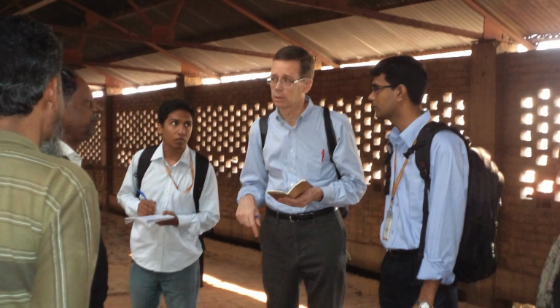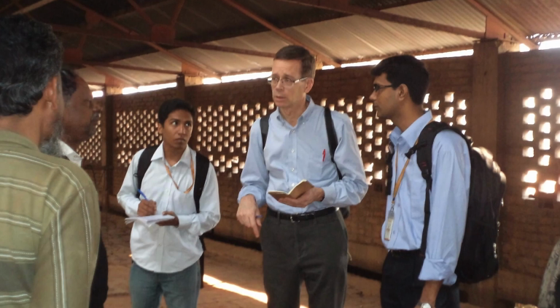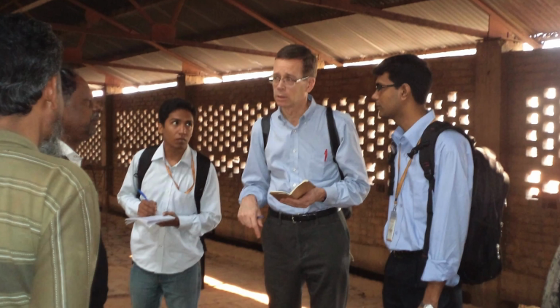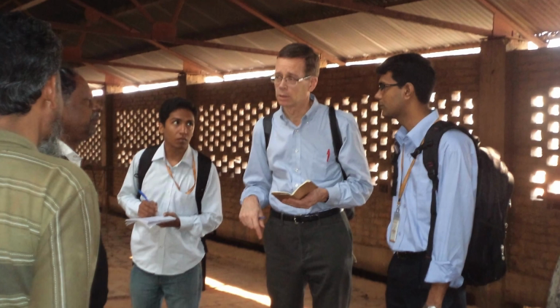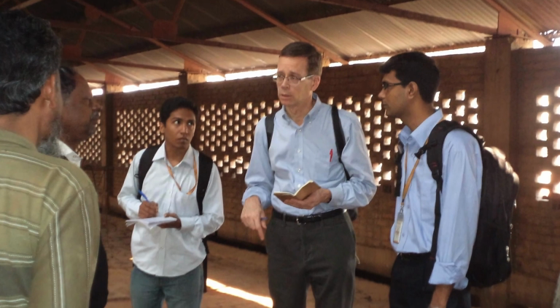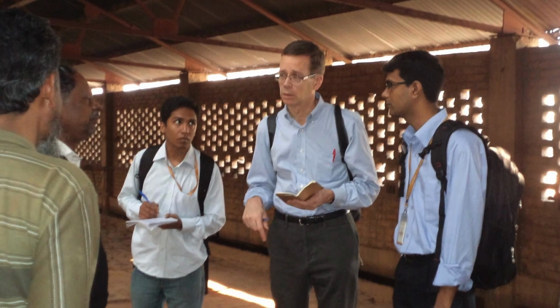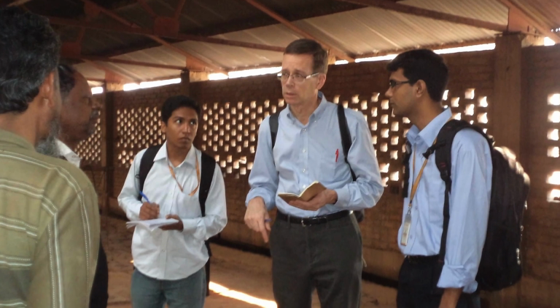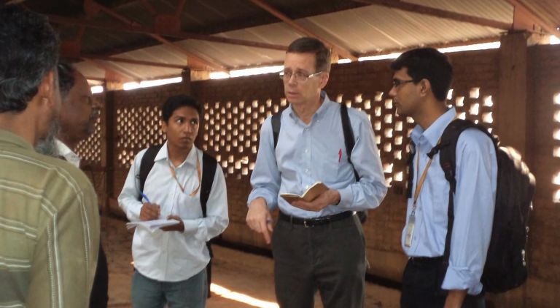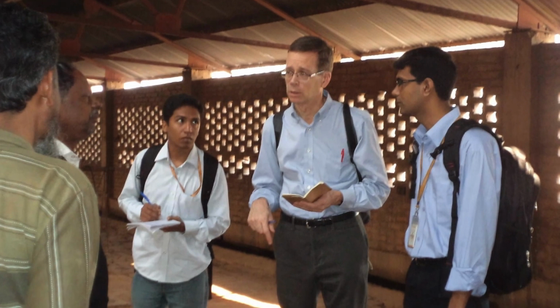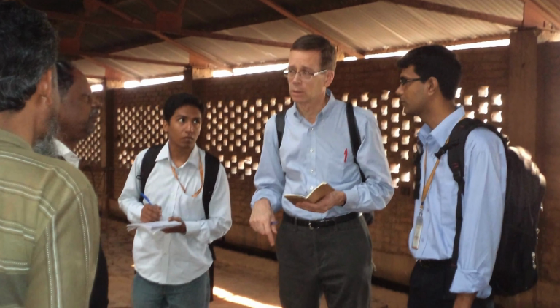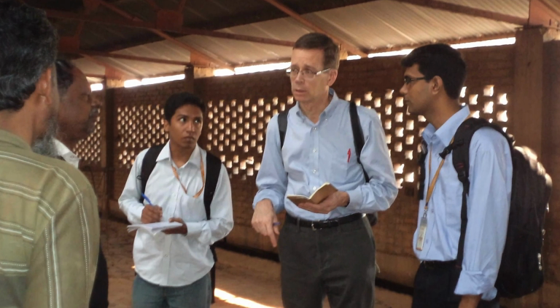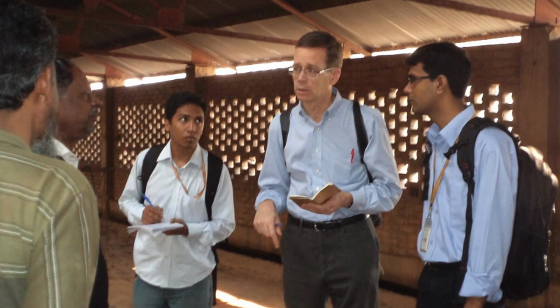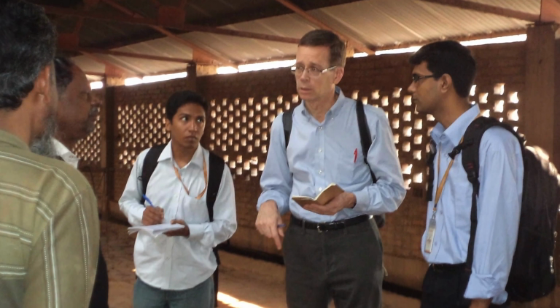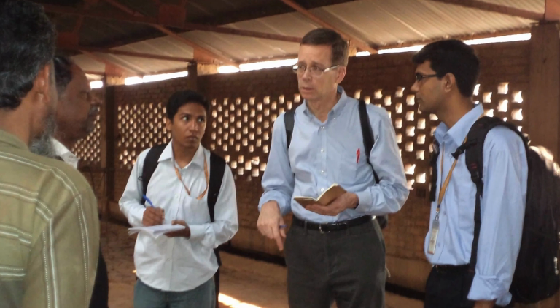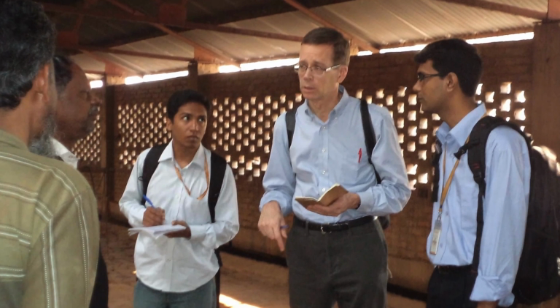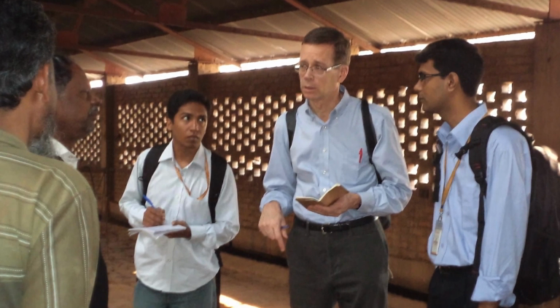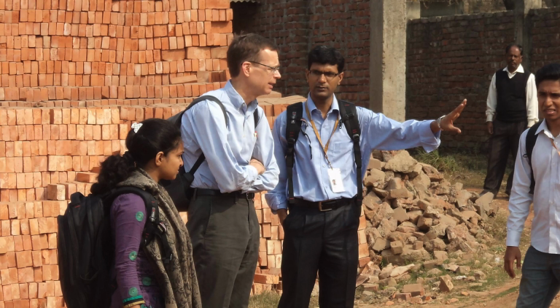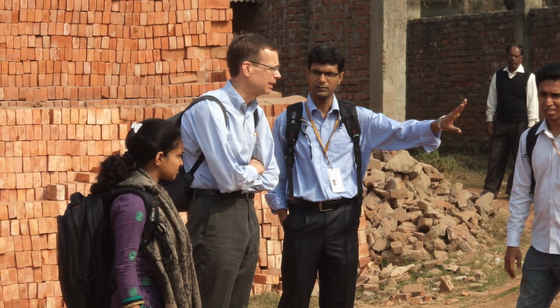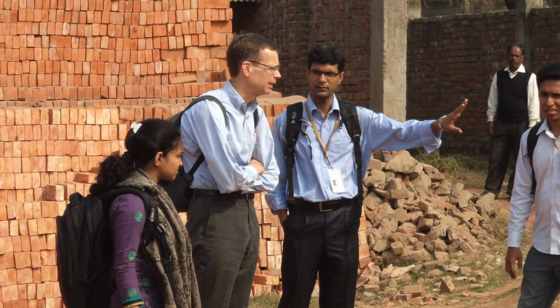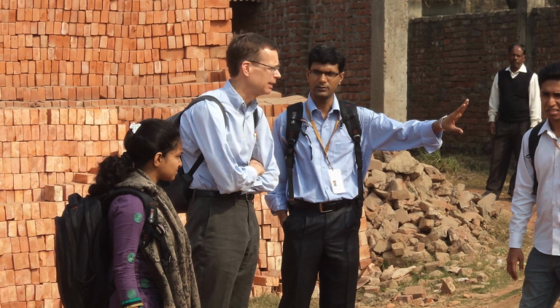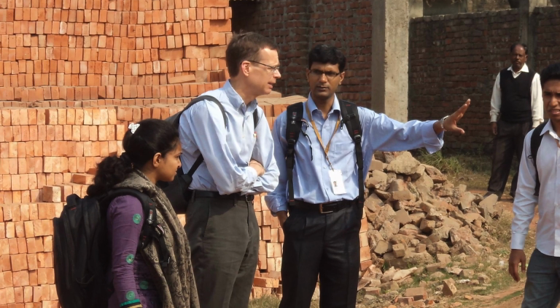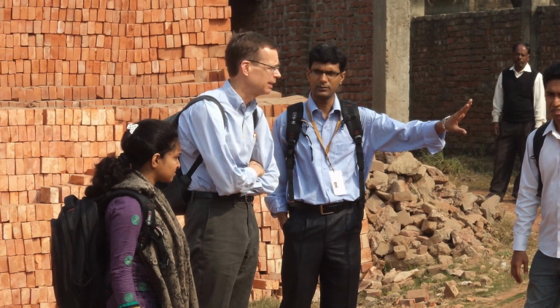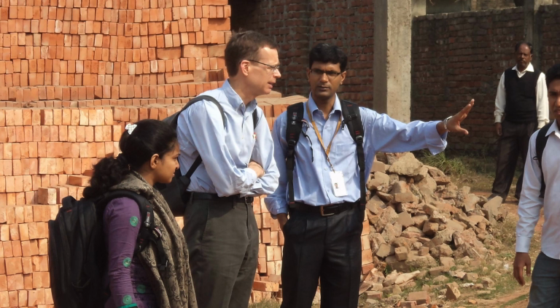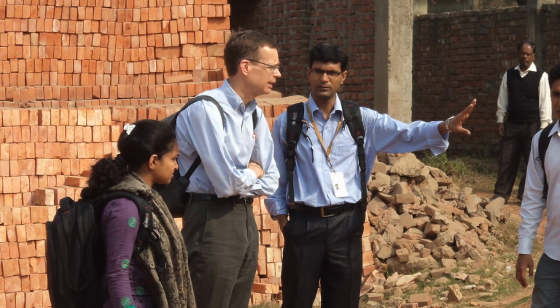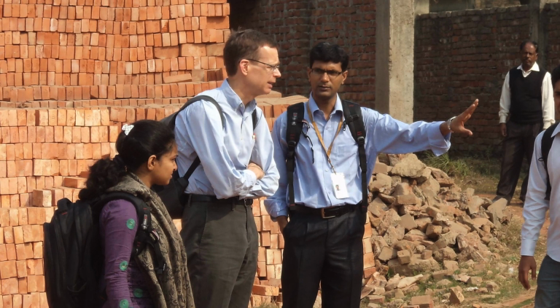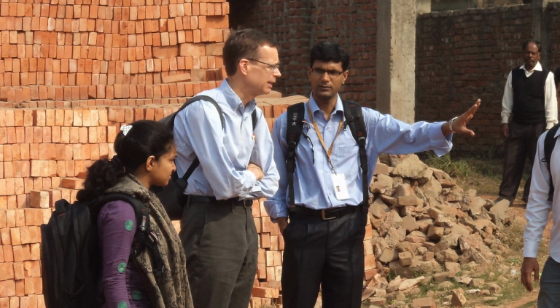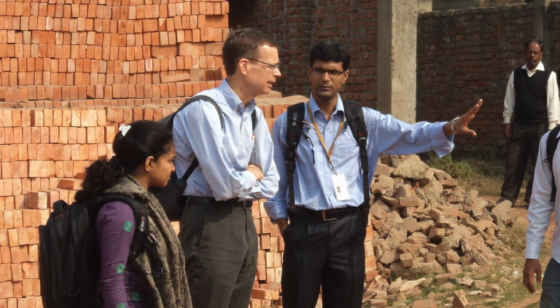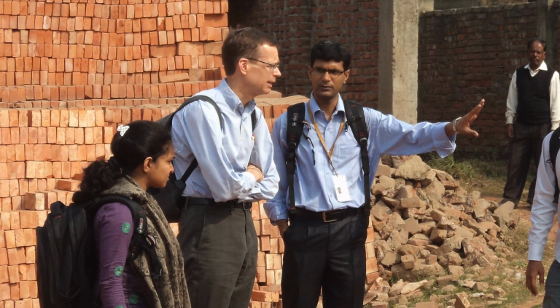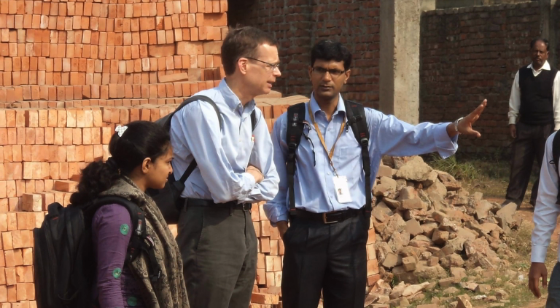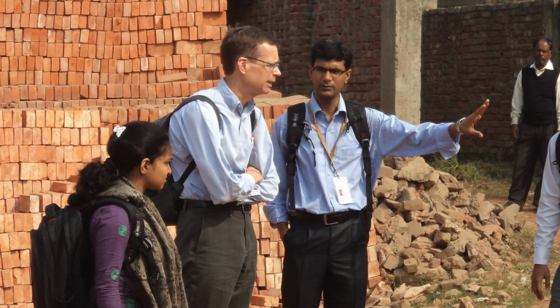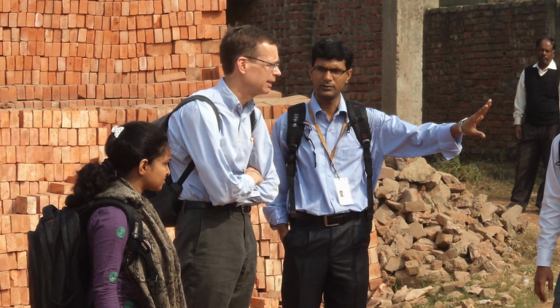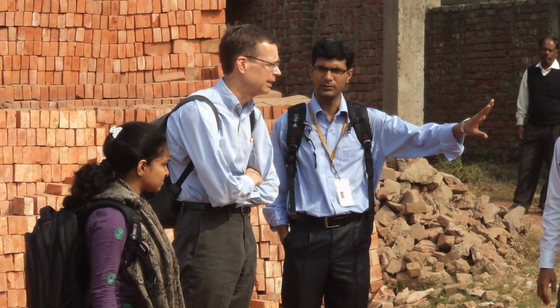And so we started to work to see if we could in fact map all the brick kilns across Bangladesh.